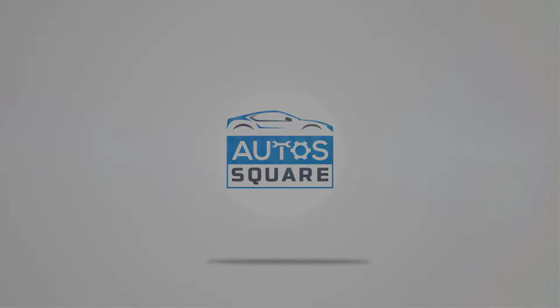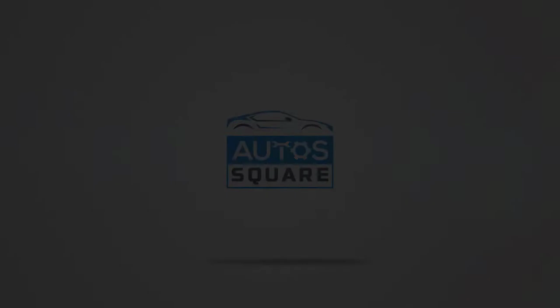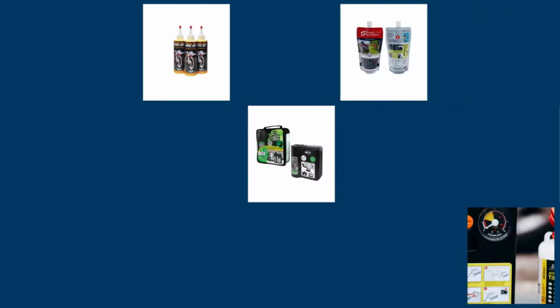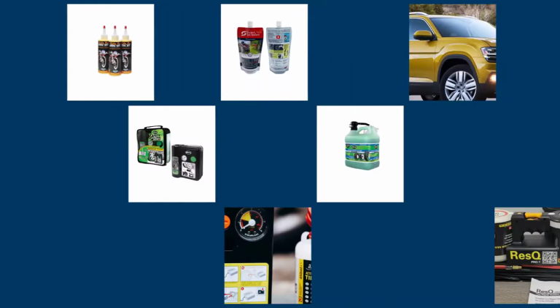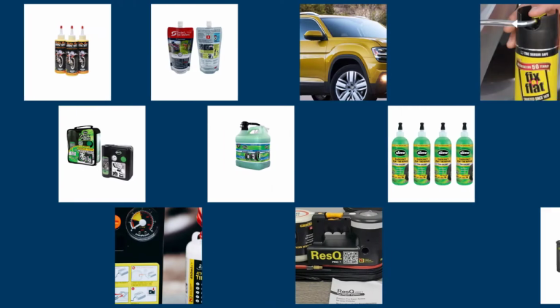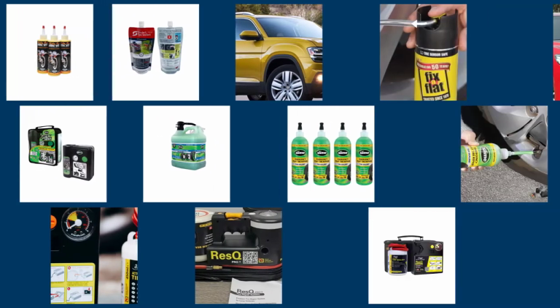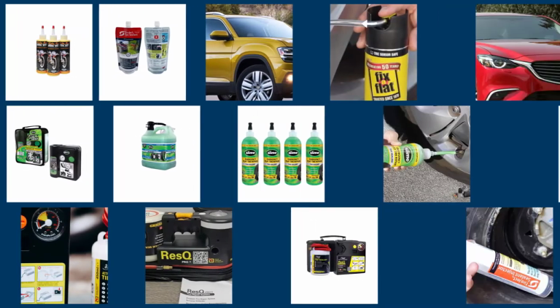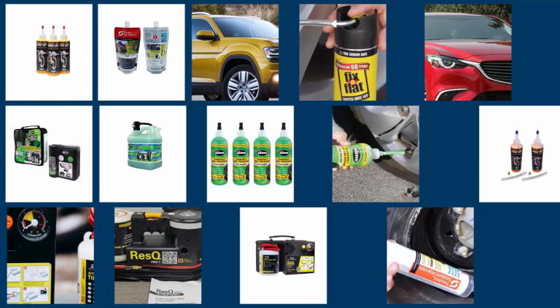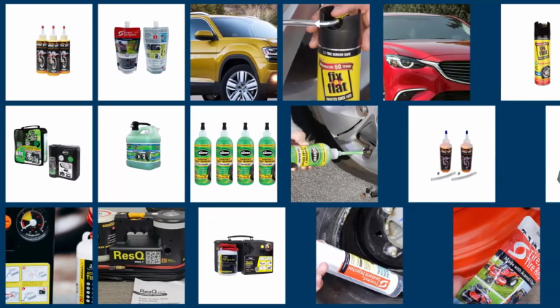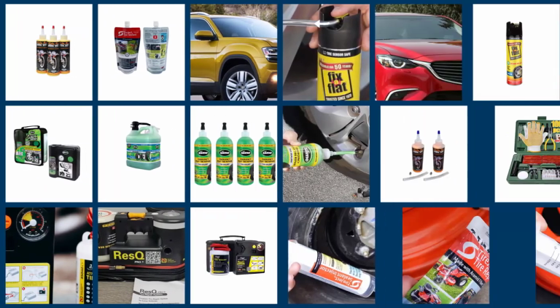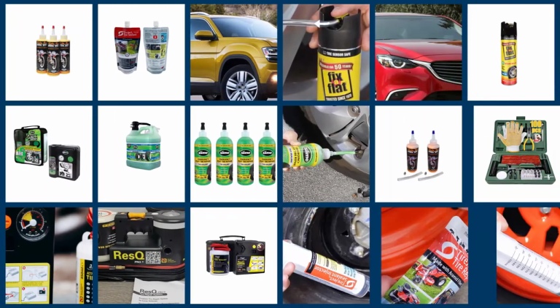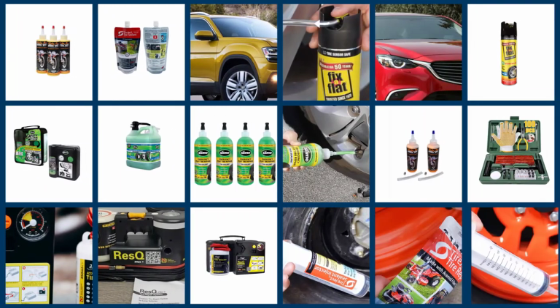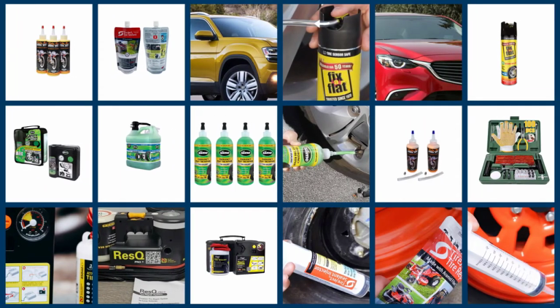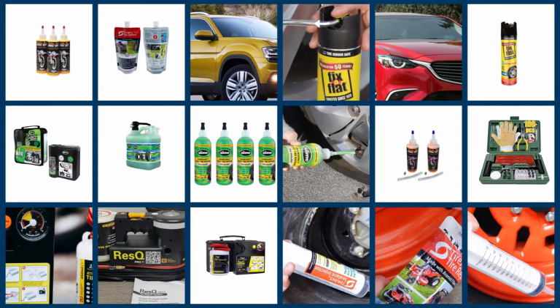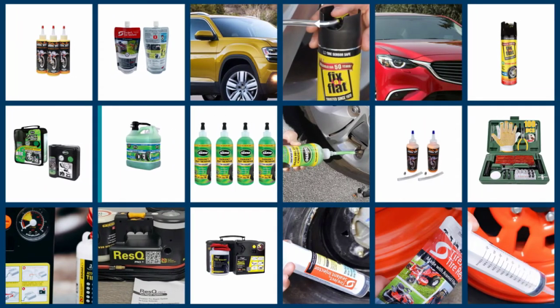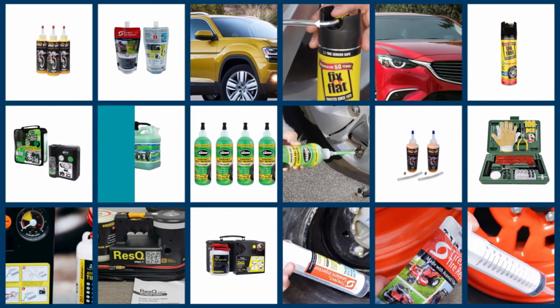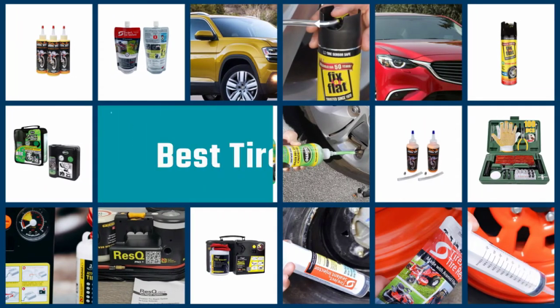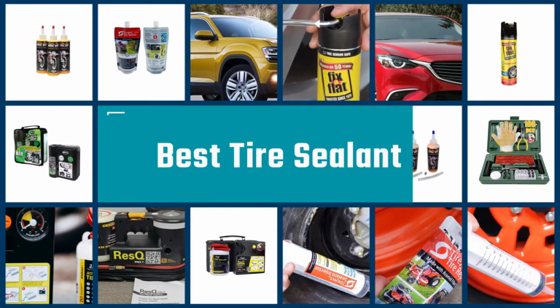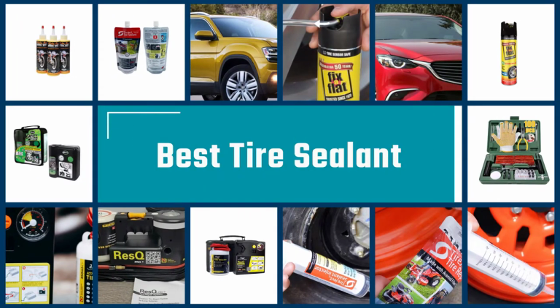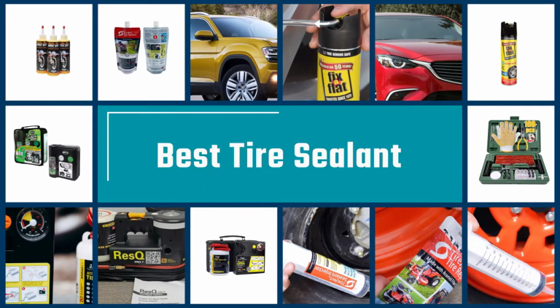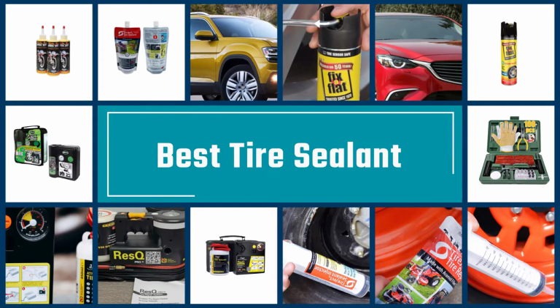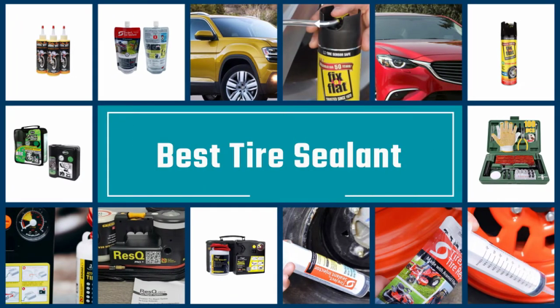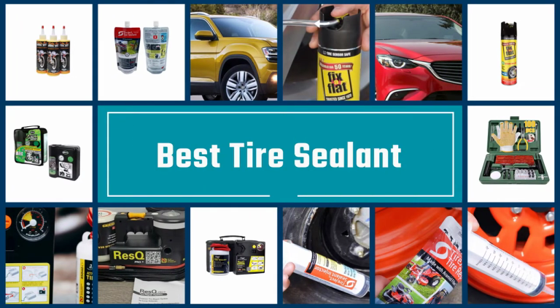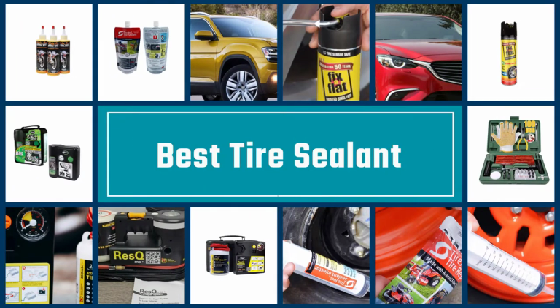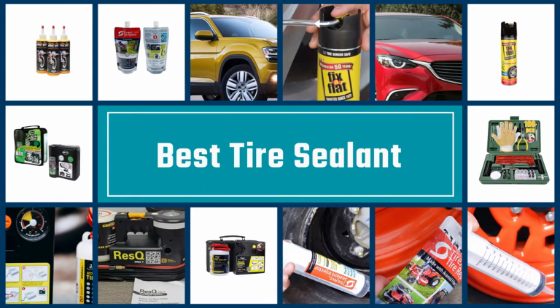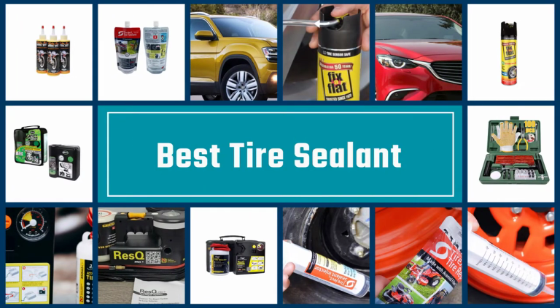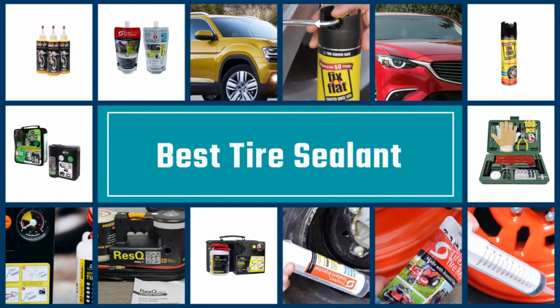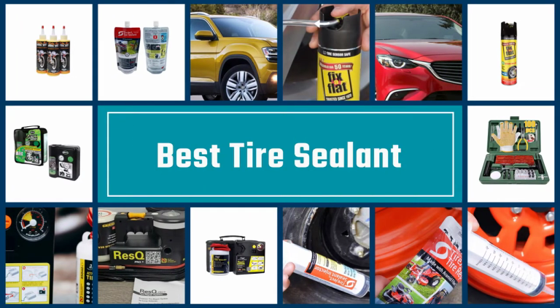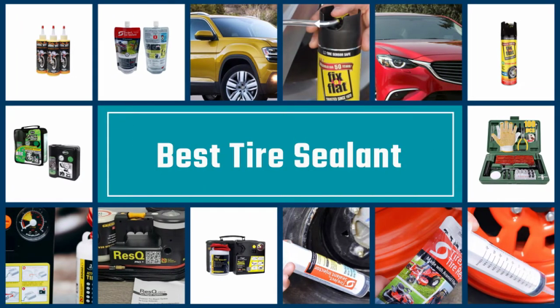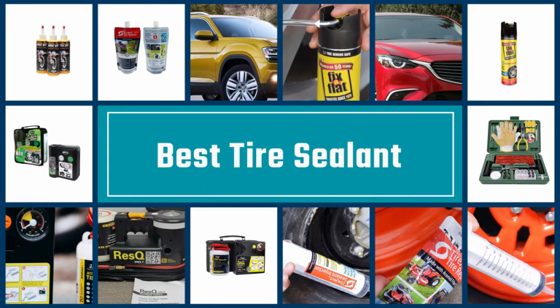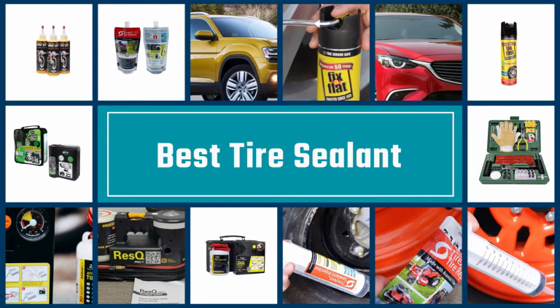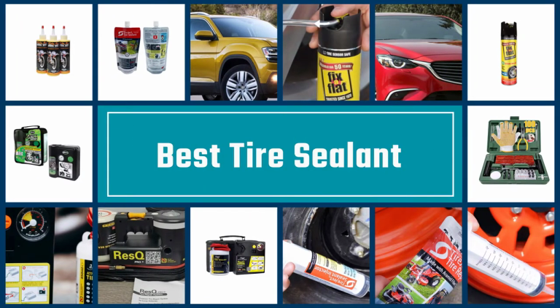Here are the five best tire sealants, so let's get started.